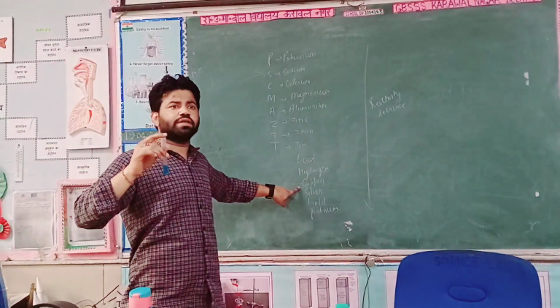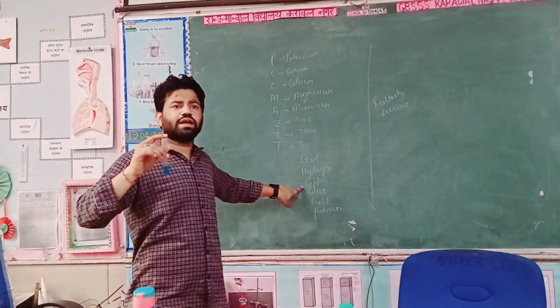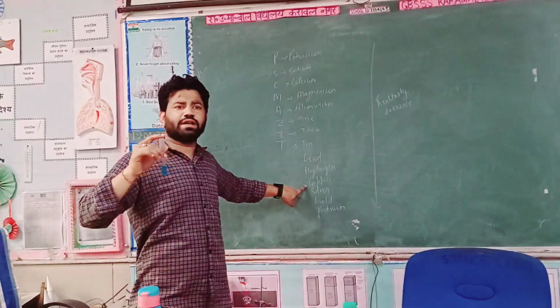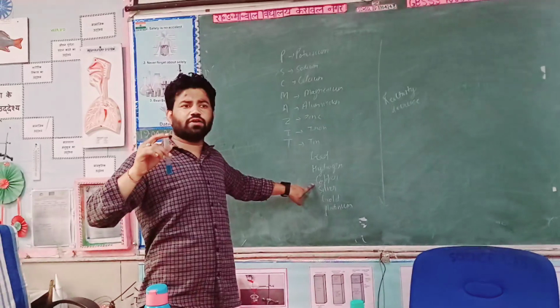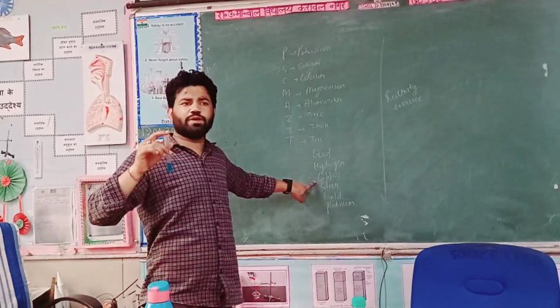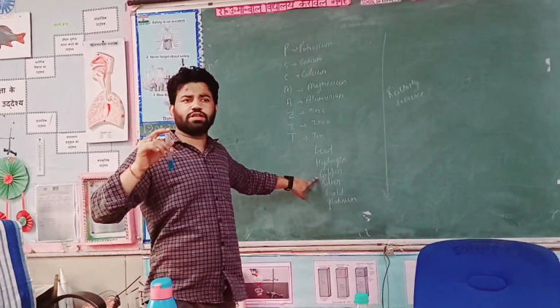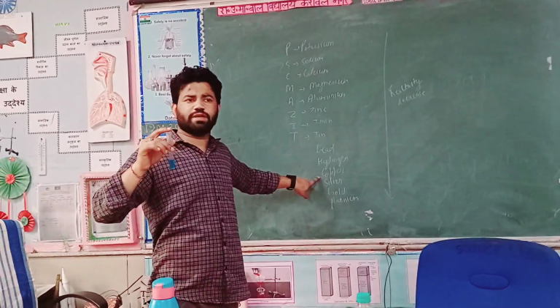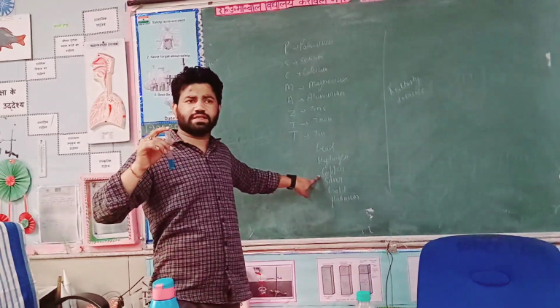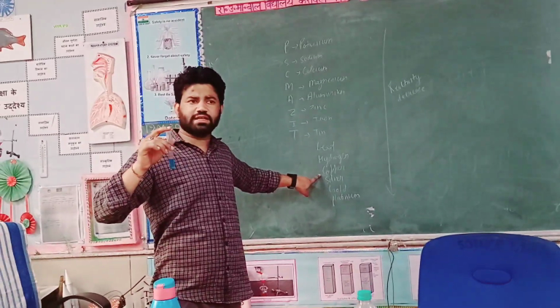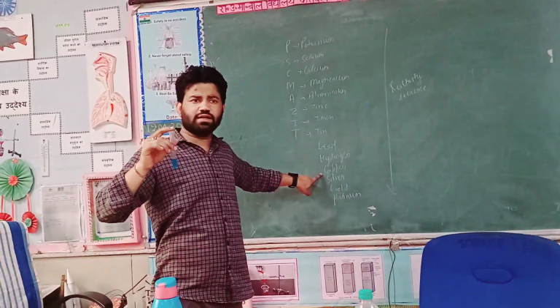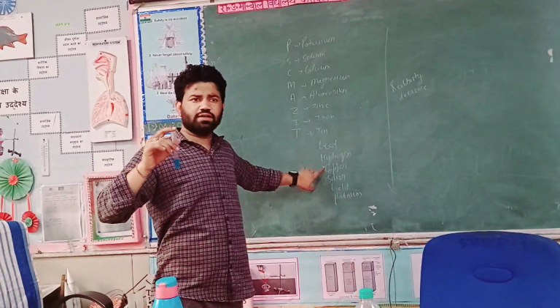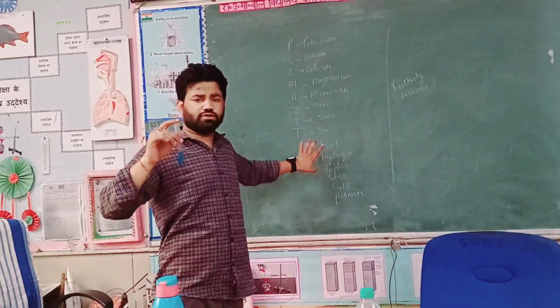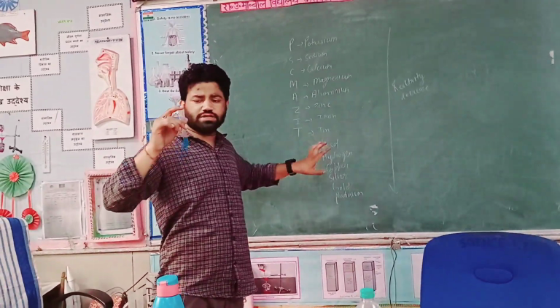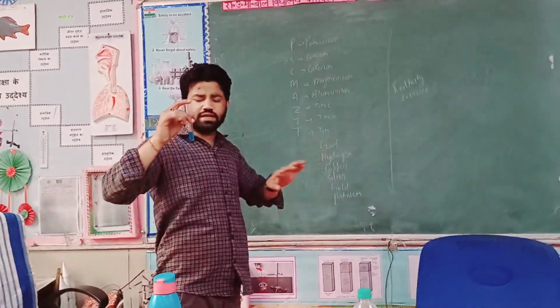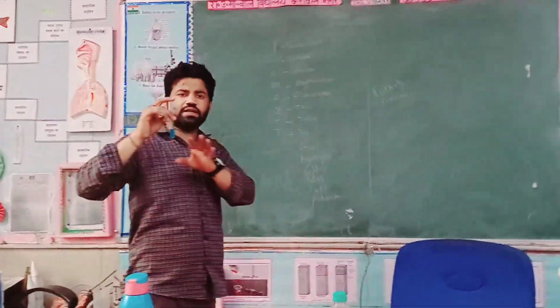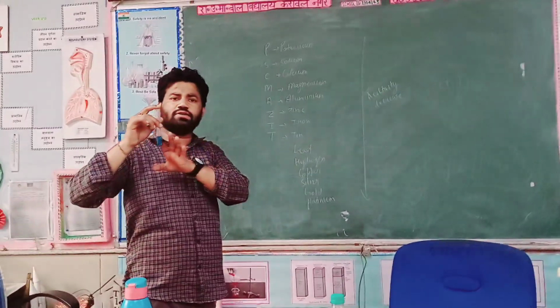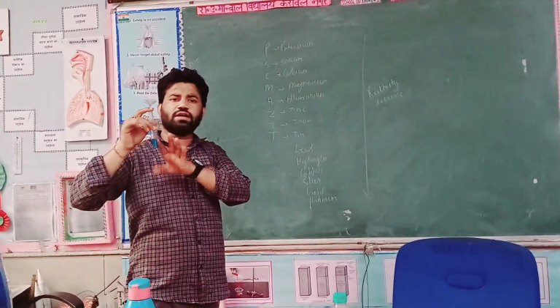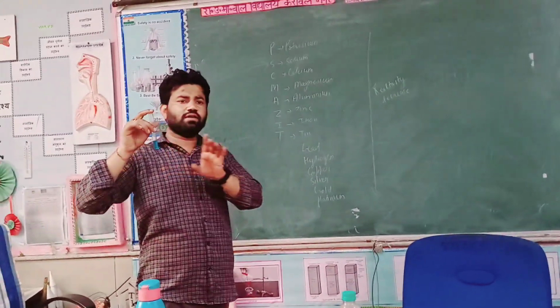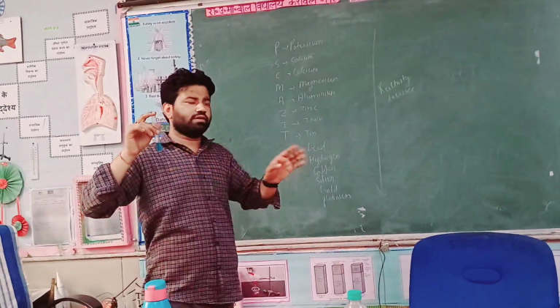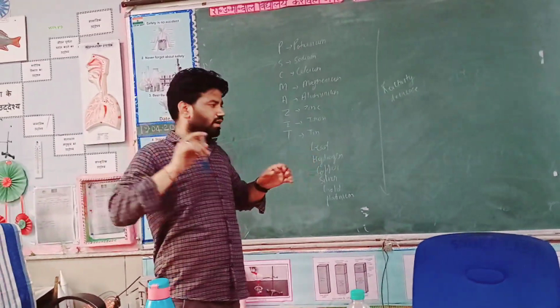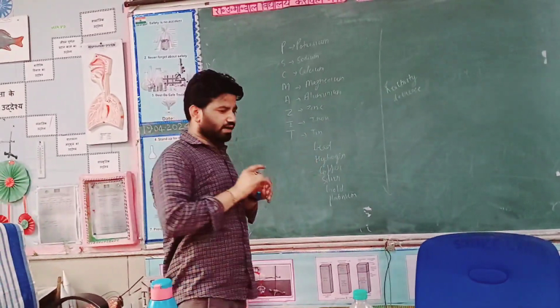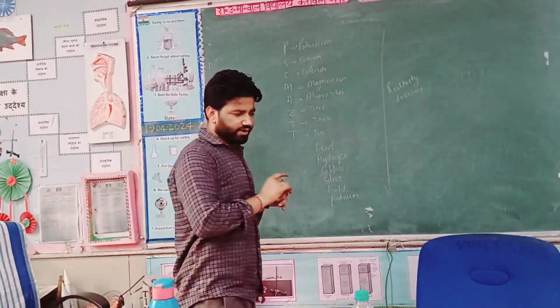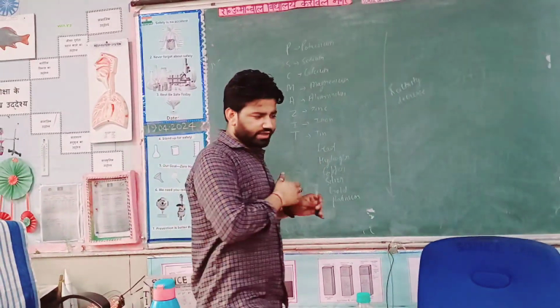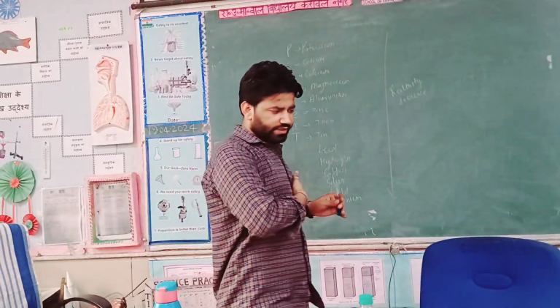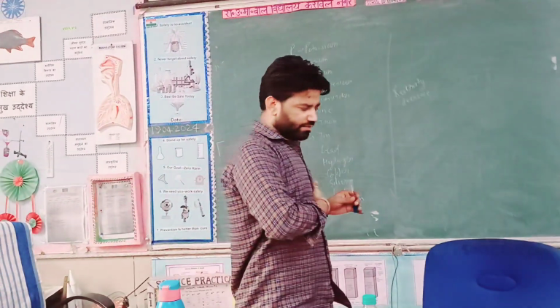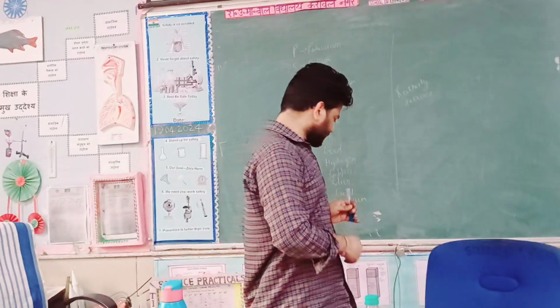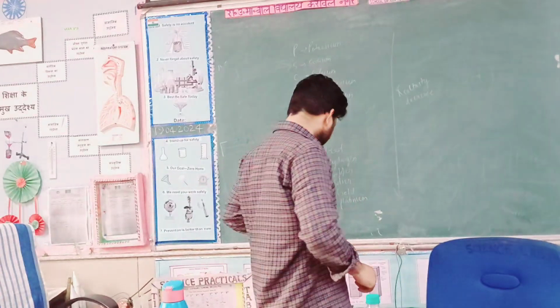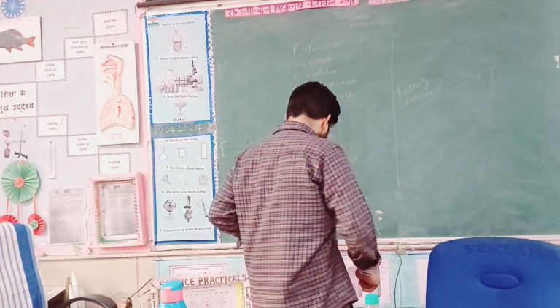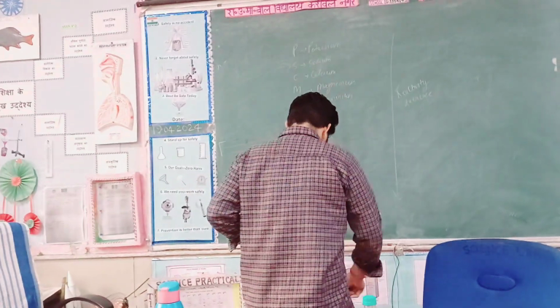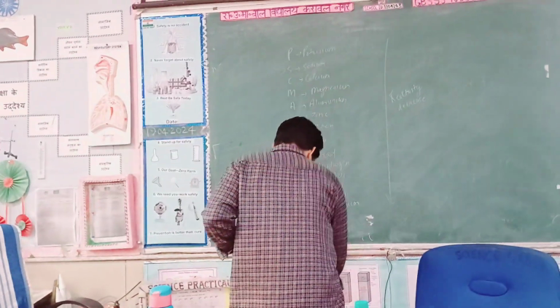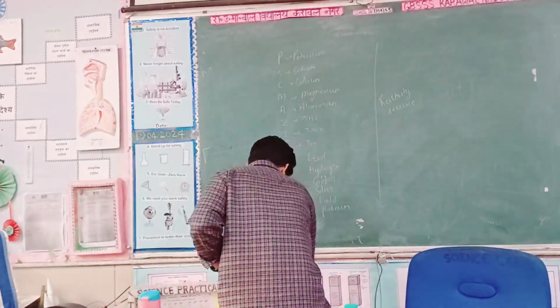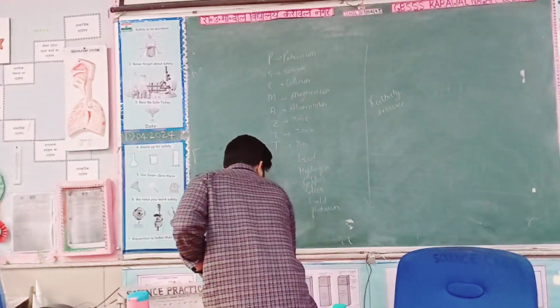What does the zinc do? If we observe a change in color, what does it mean? It means zinc has displaced the copper.